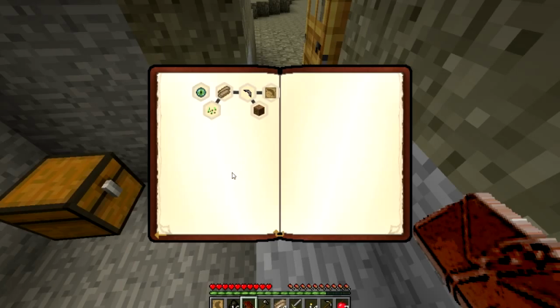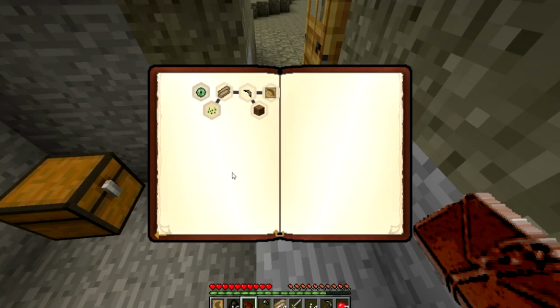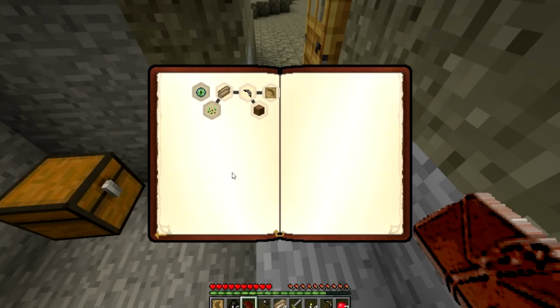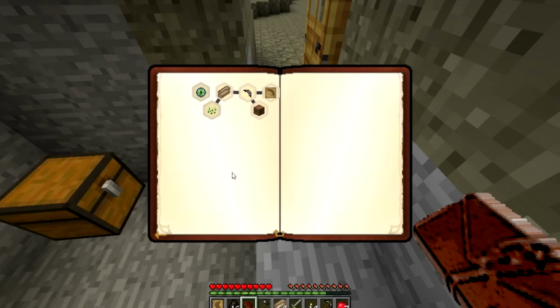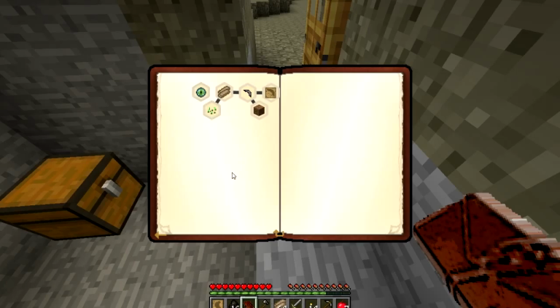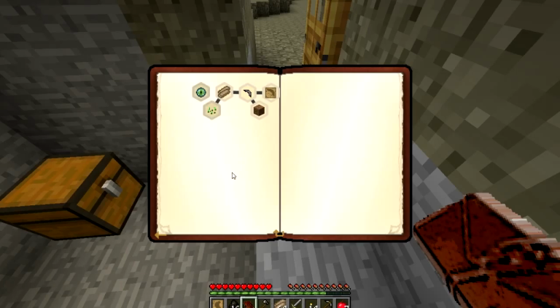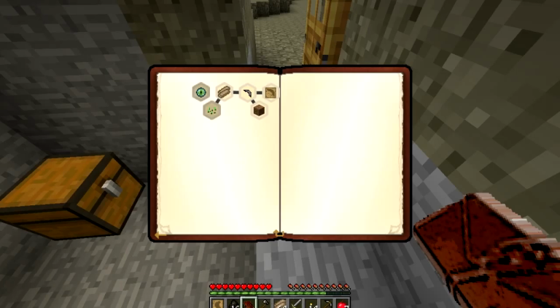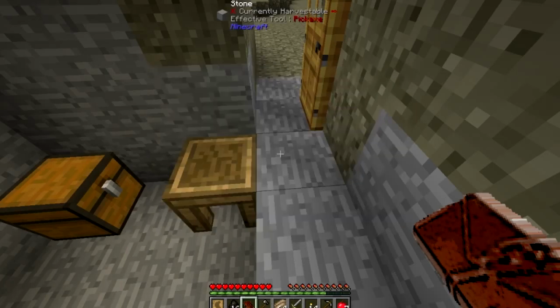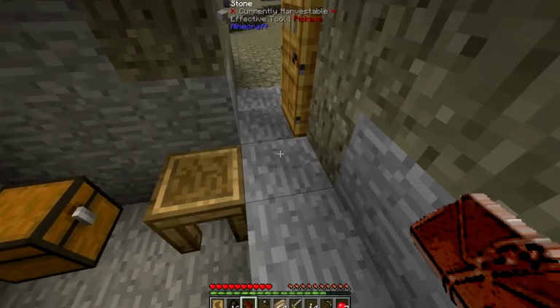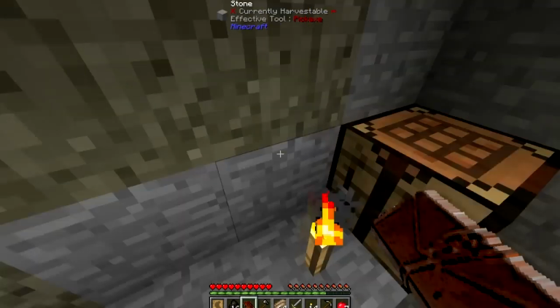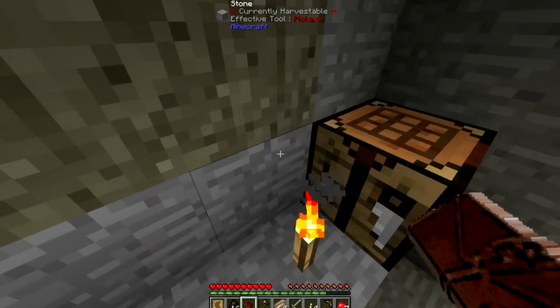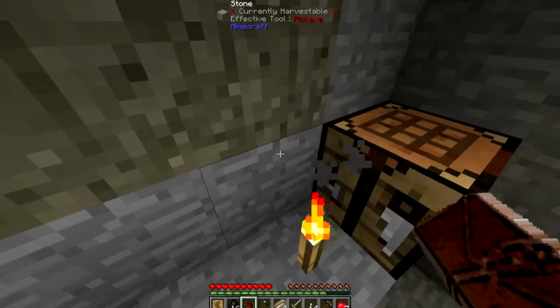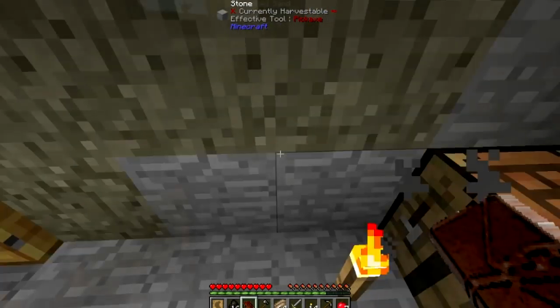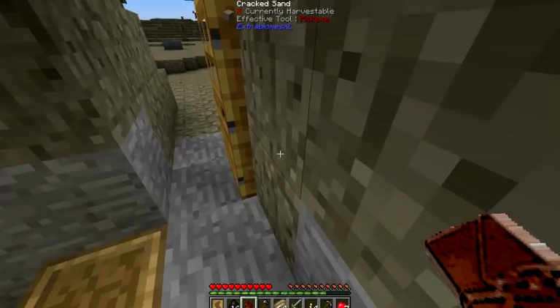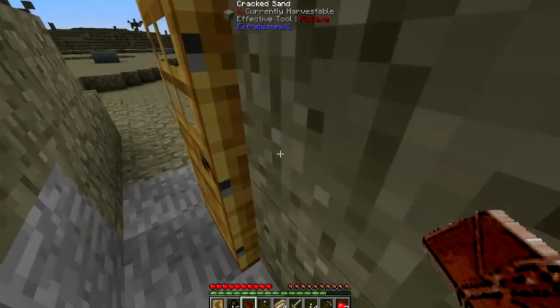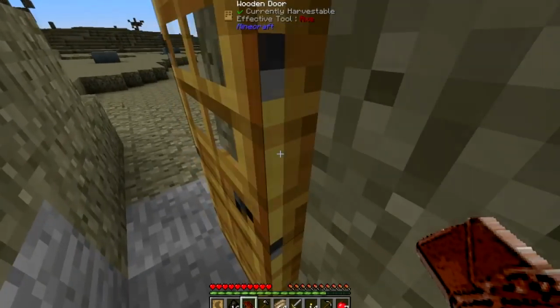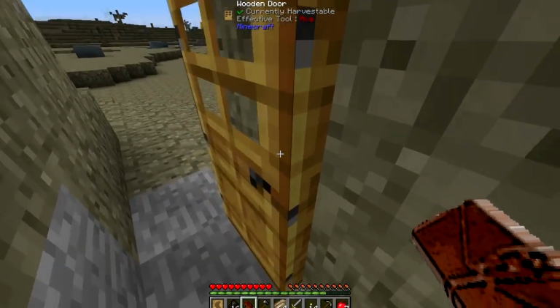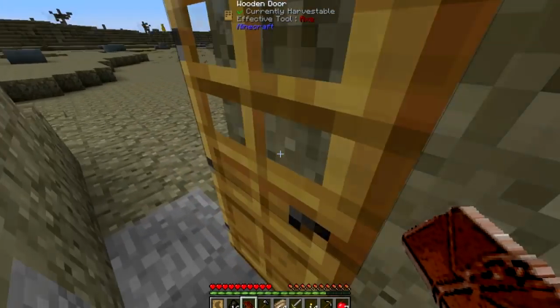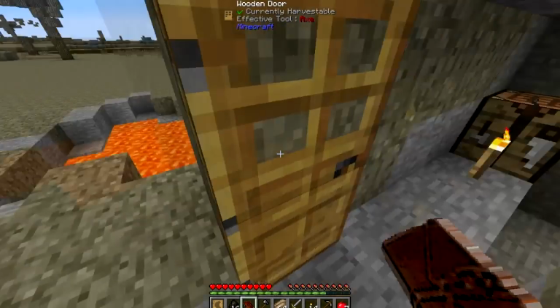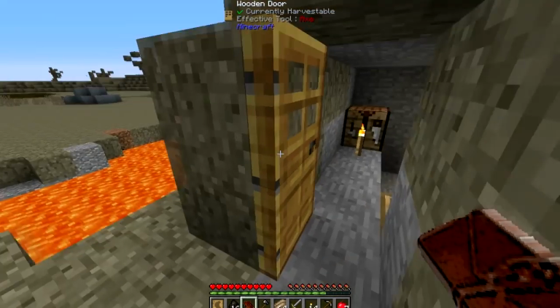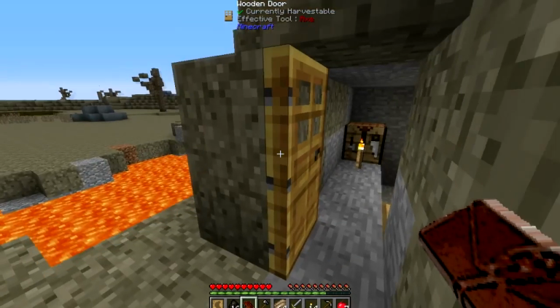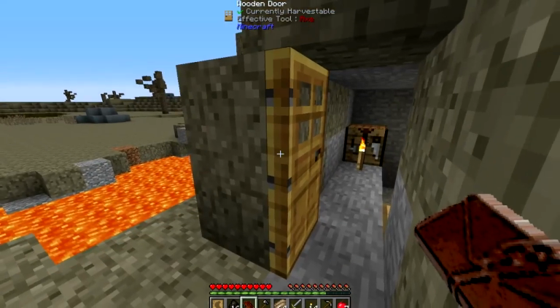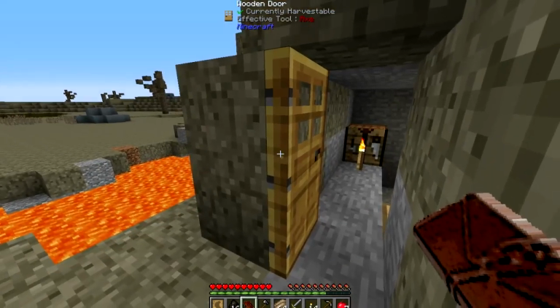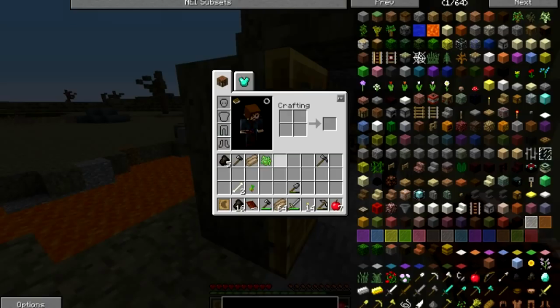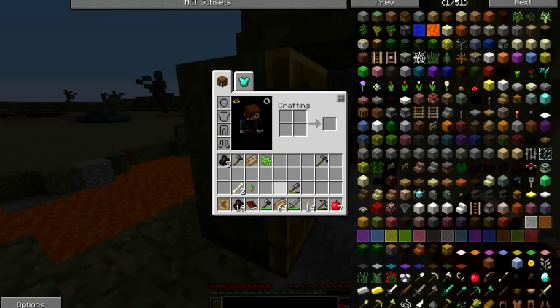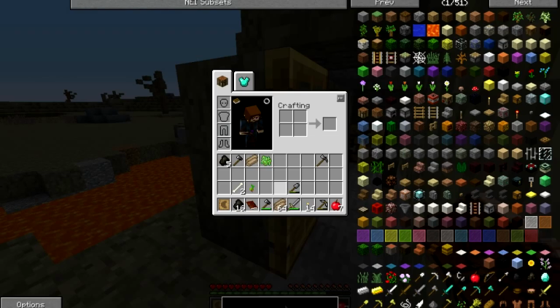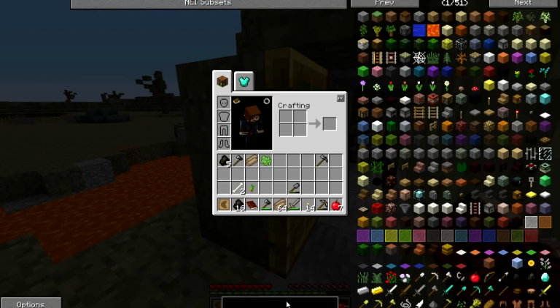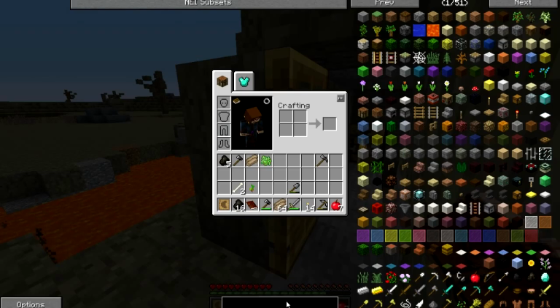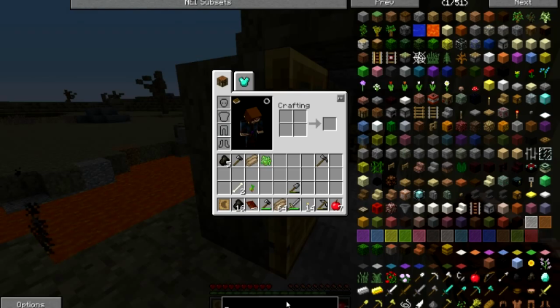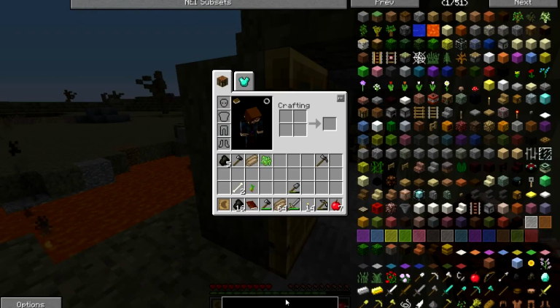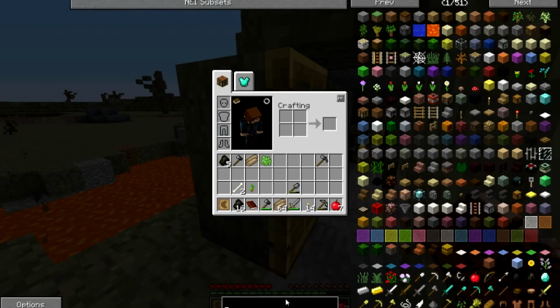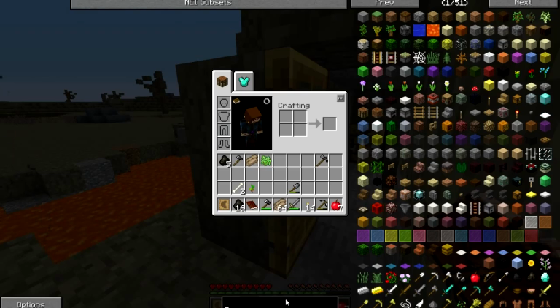I get a lot more dead wood, charcoal, and a guard pattern, which is awesome. It means I can get a better sword pretty much right away.